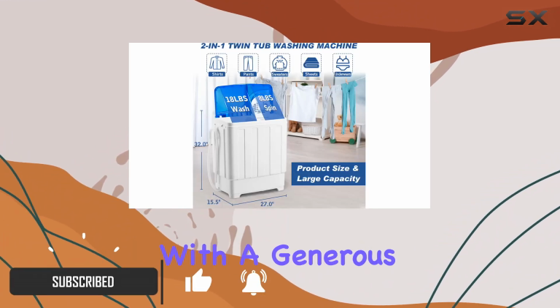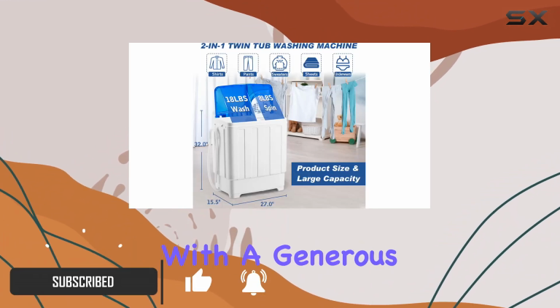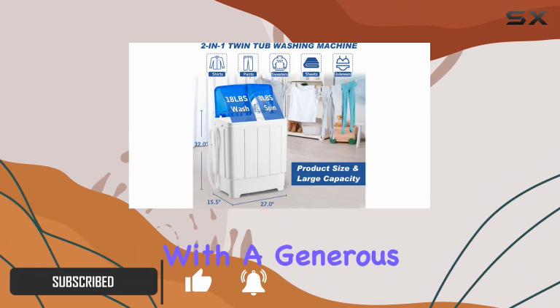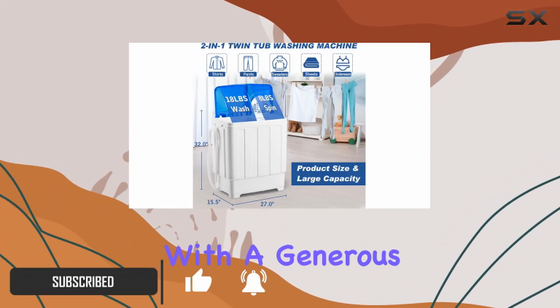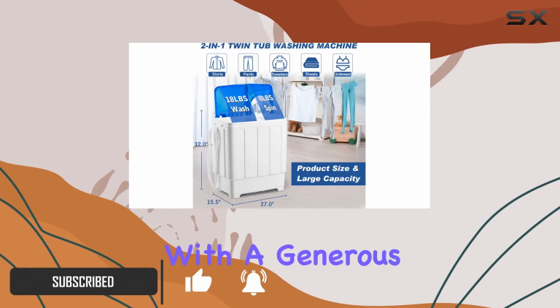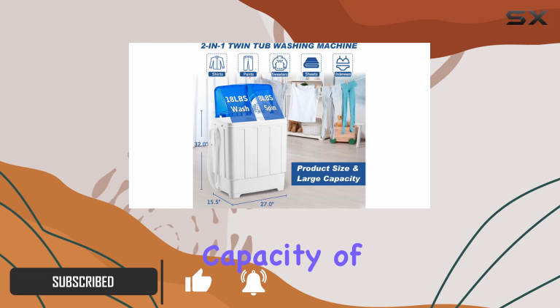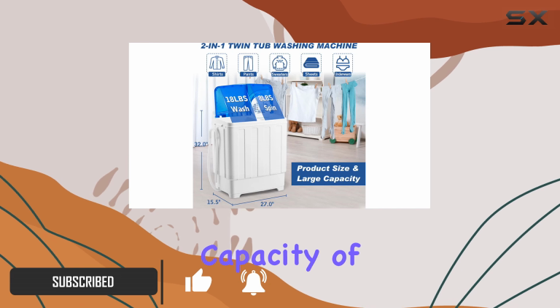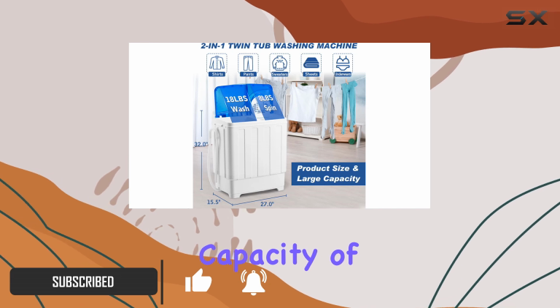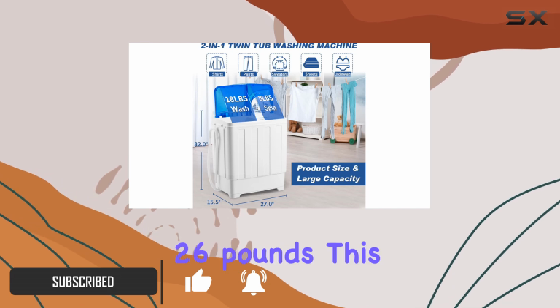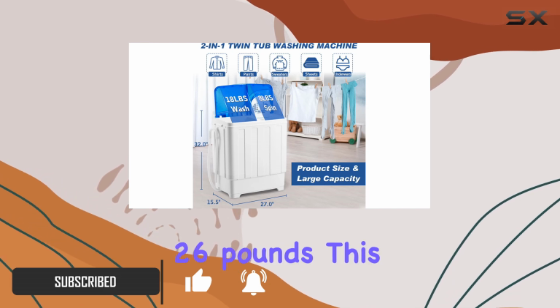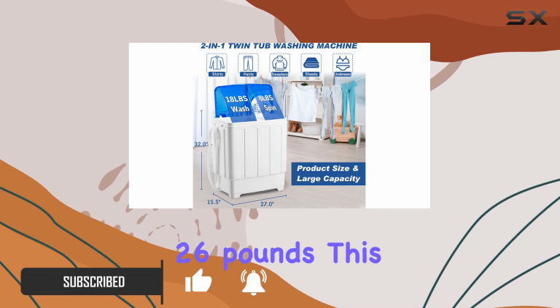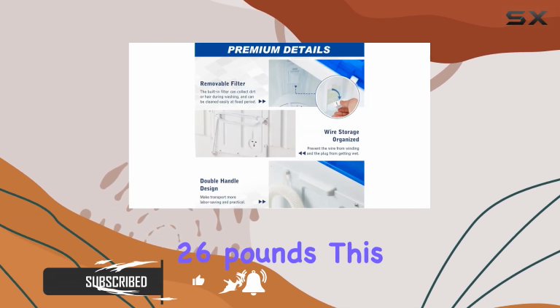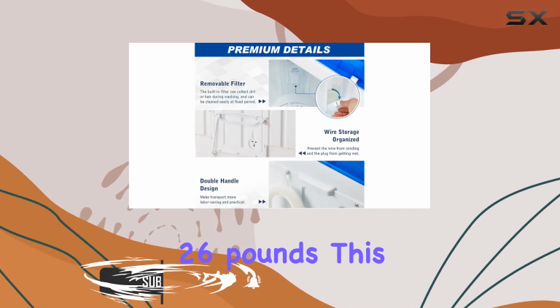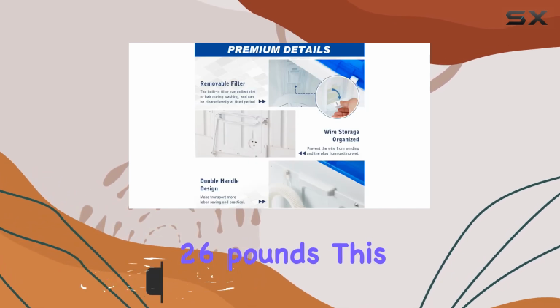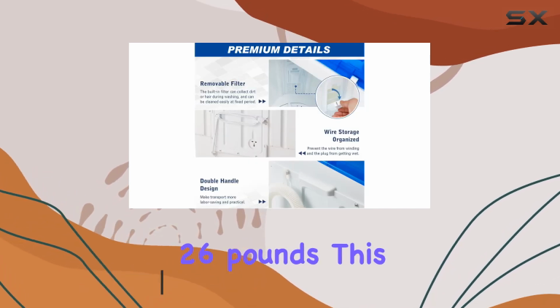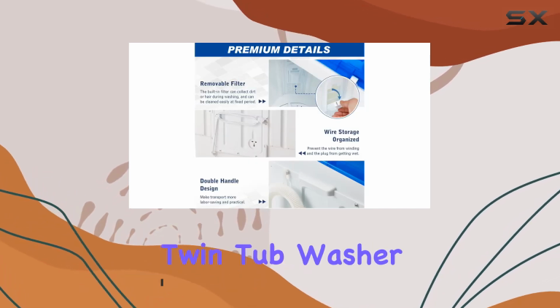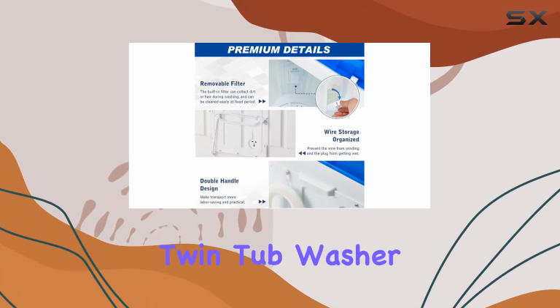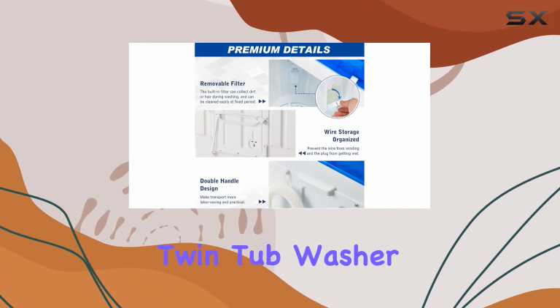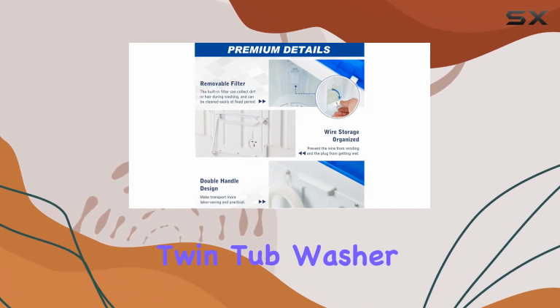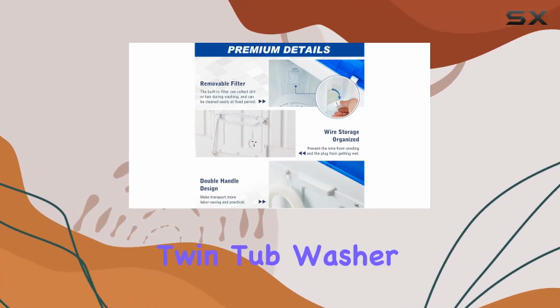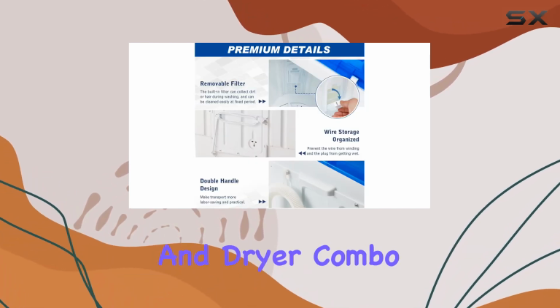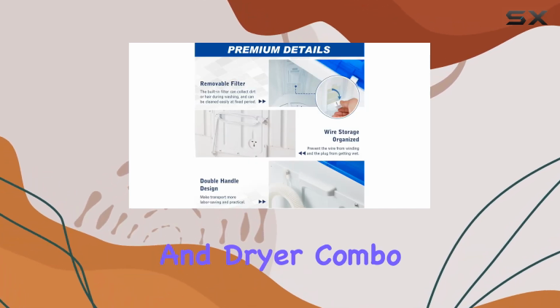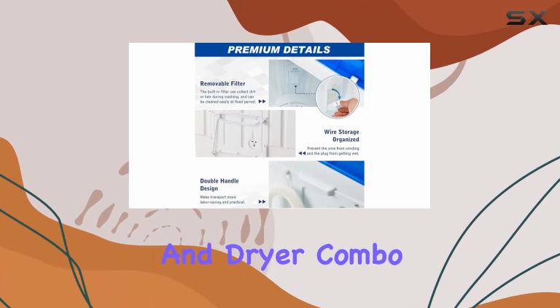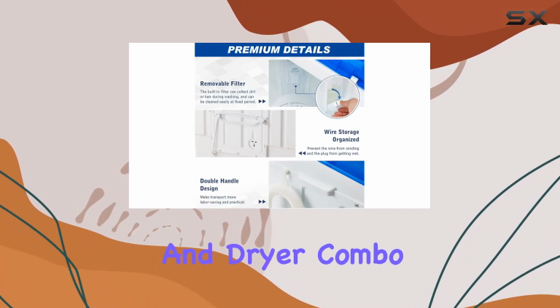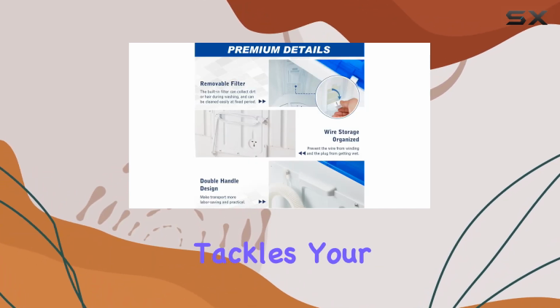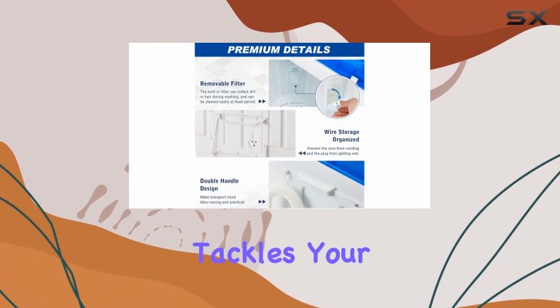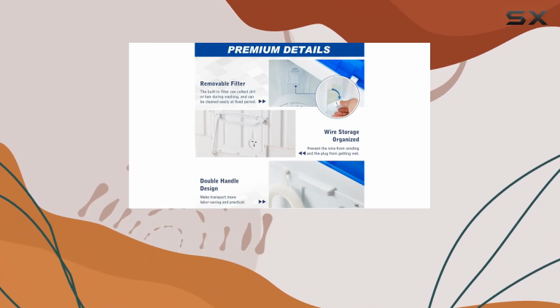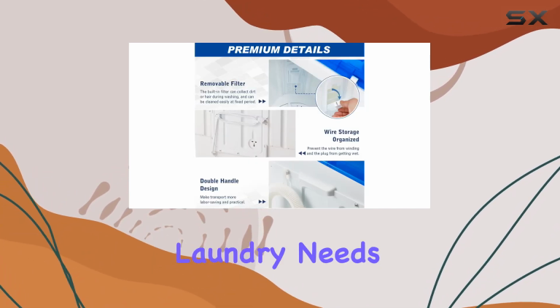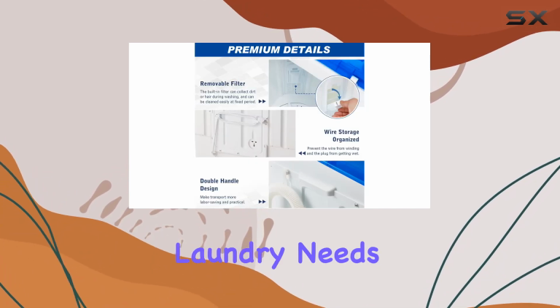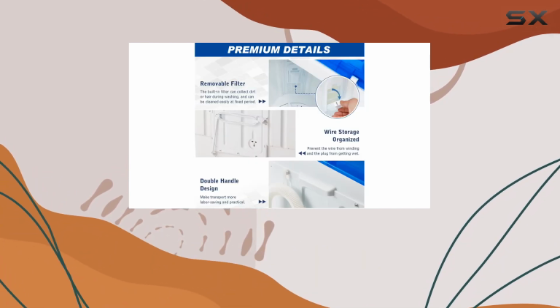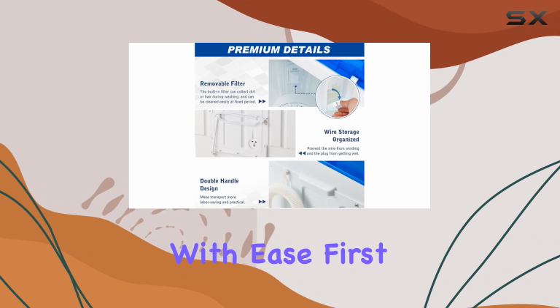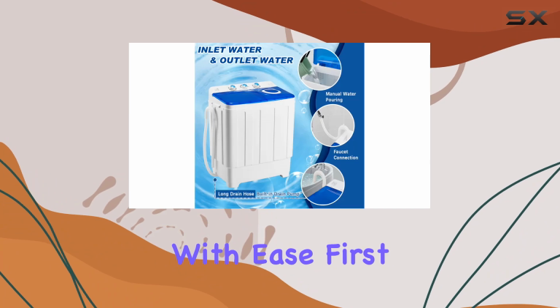With a generous capacity of 26 pounds, this twin-tub washer and dryer combo tackles your laundry needs with ease.